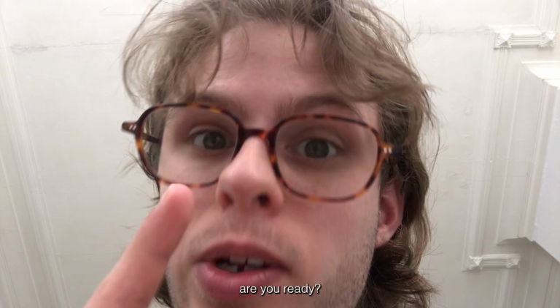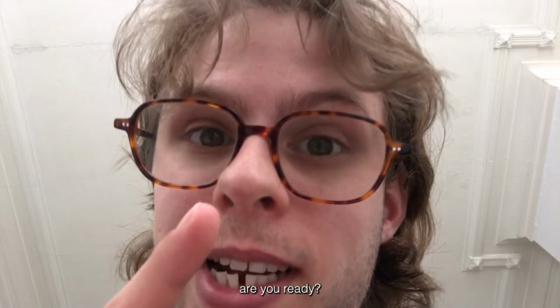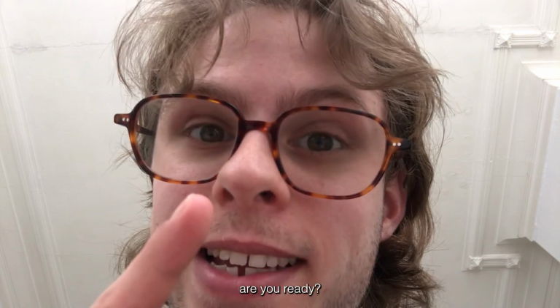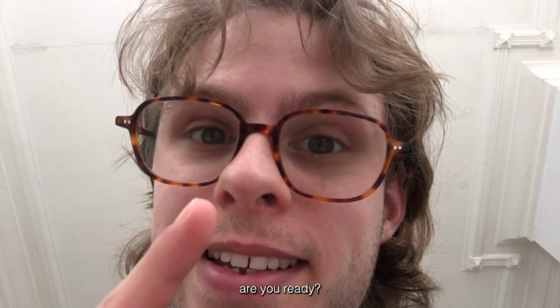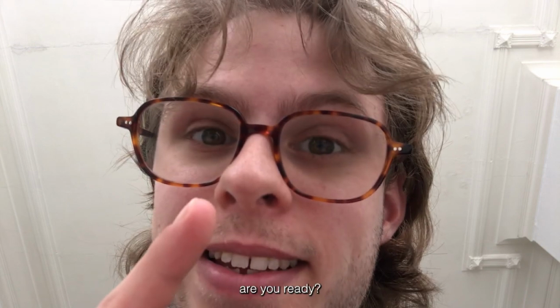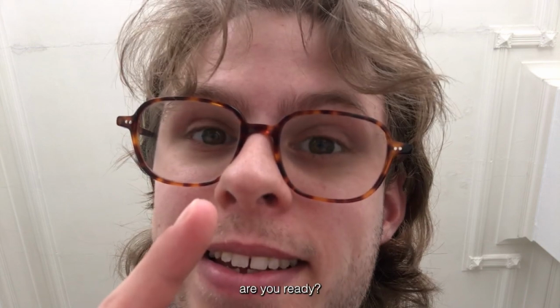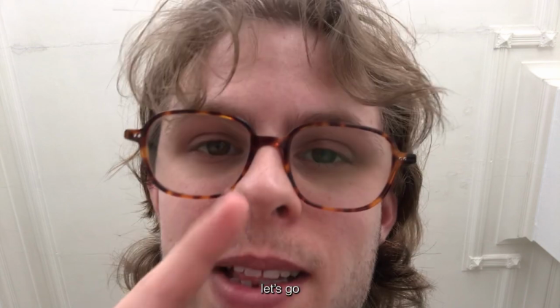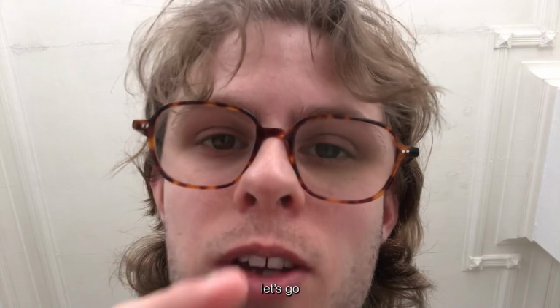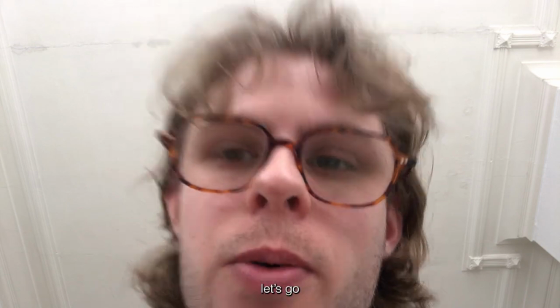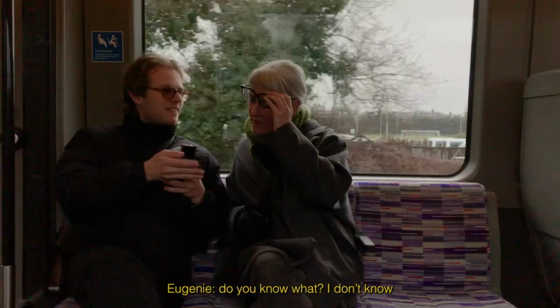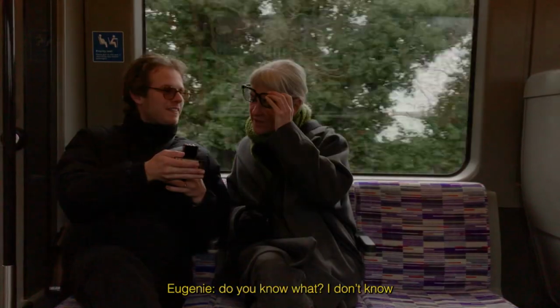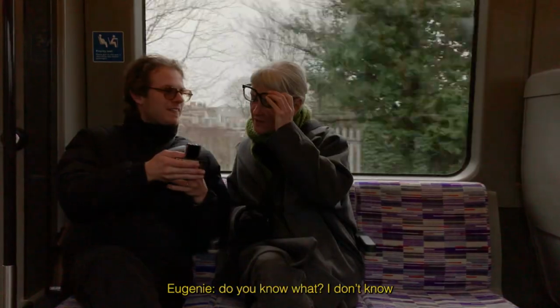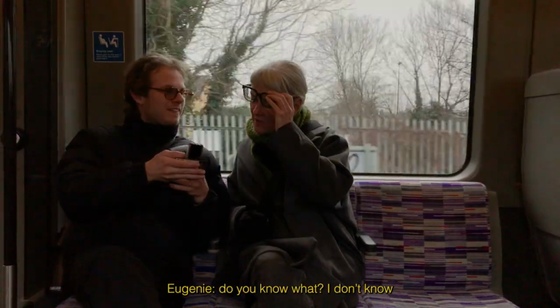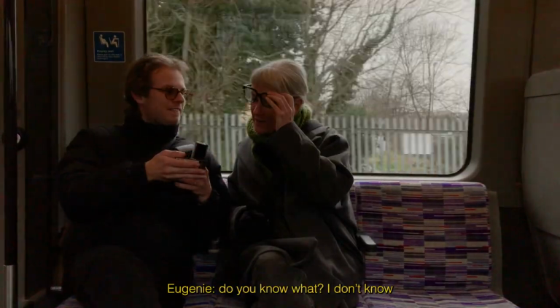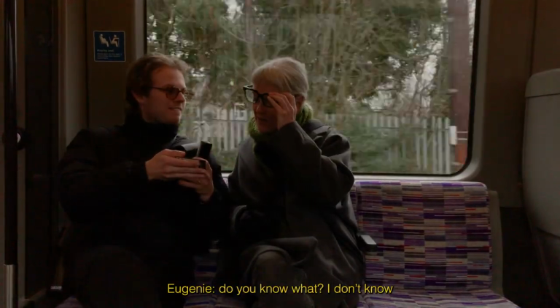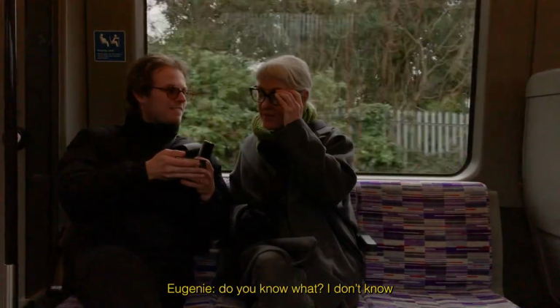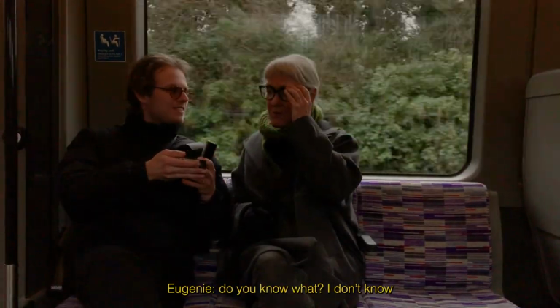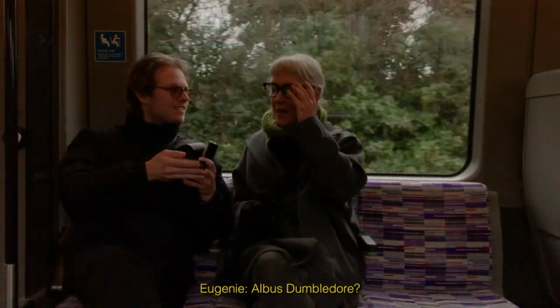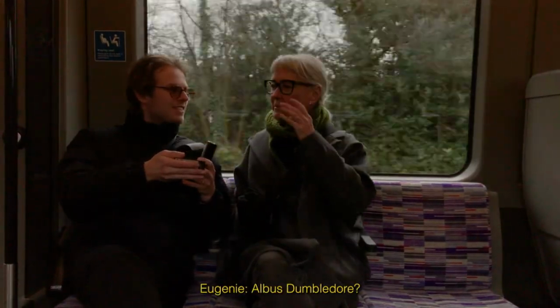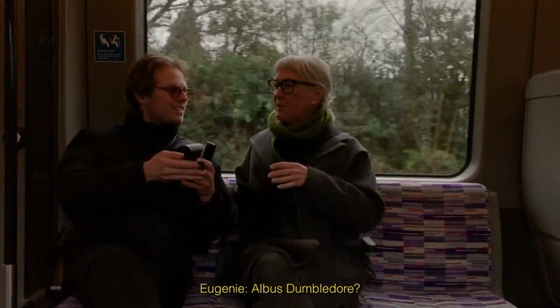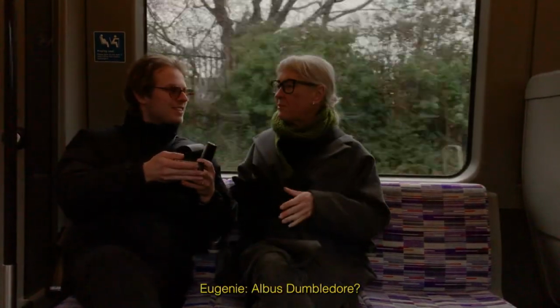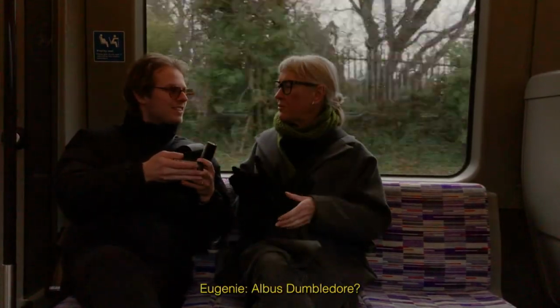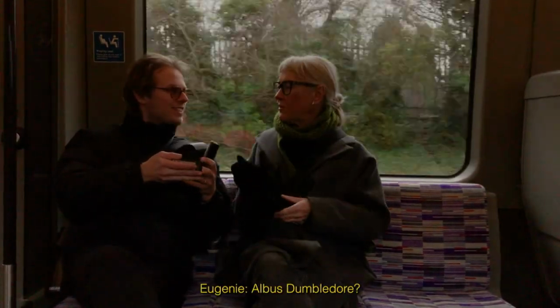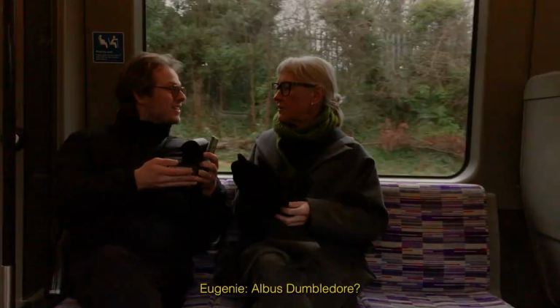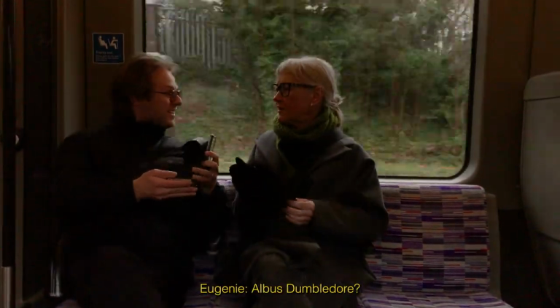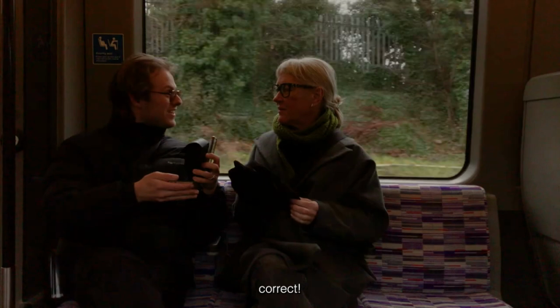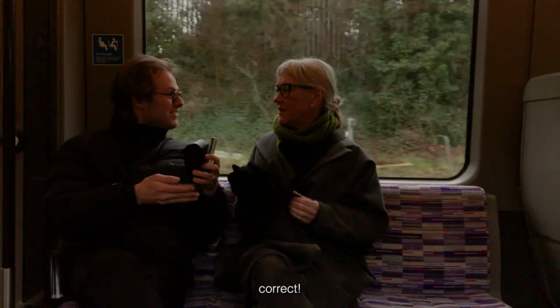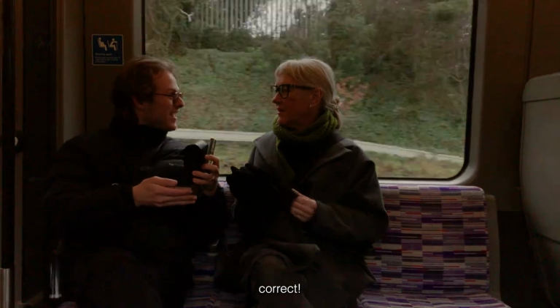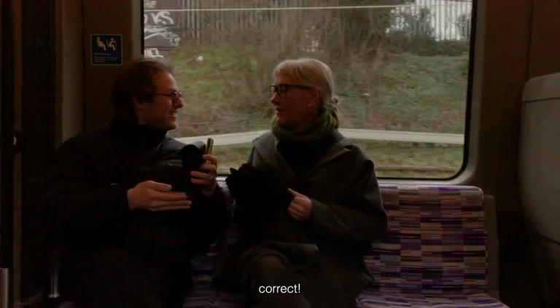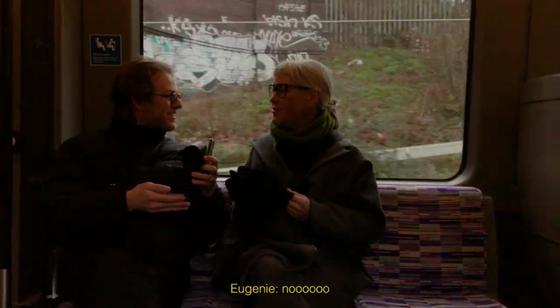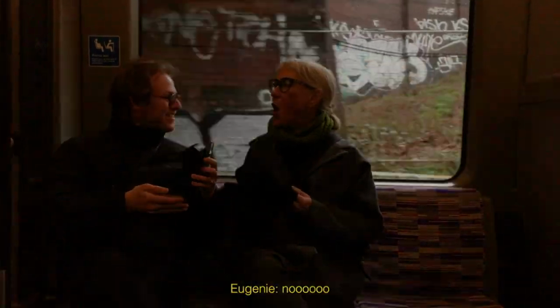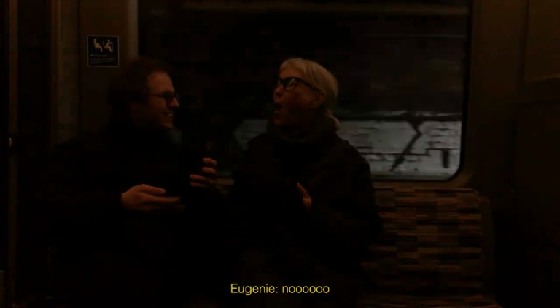Are you ready? Let's go. Do you know what? I don't know — Albus Dumbledore. Correct!